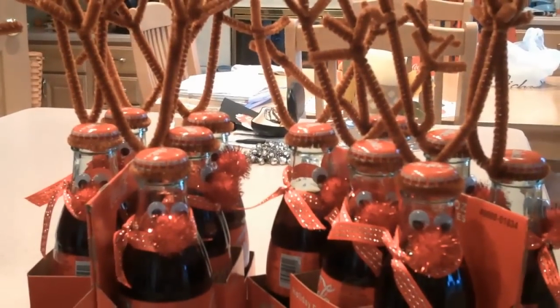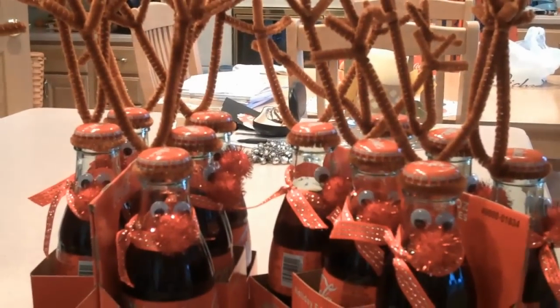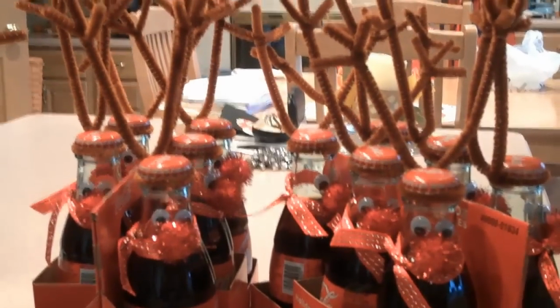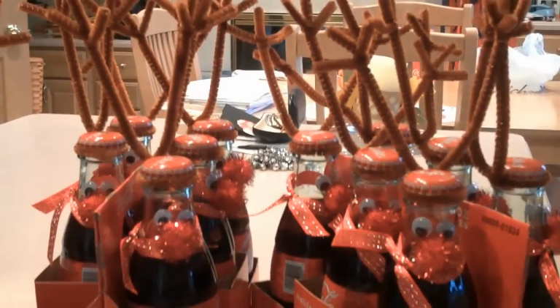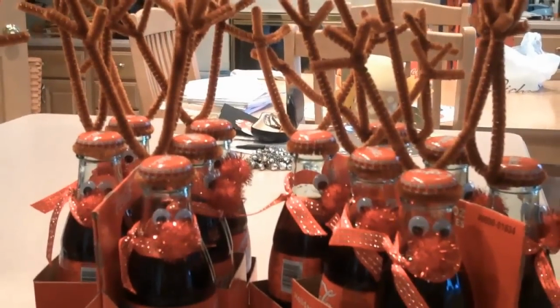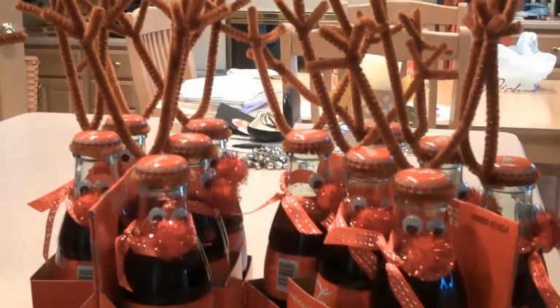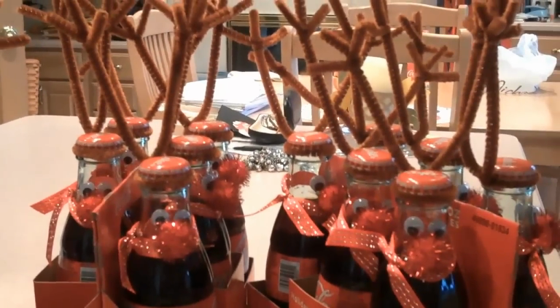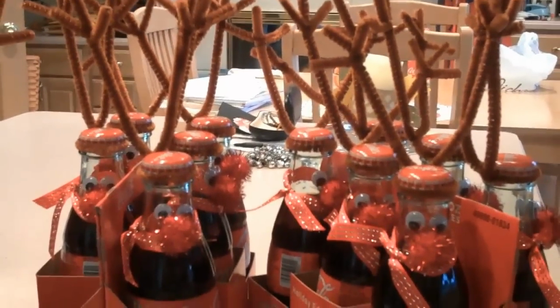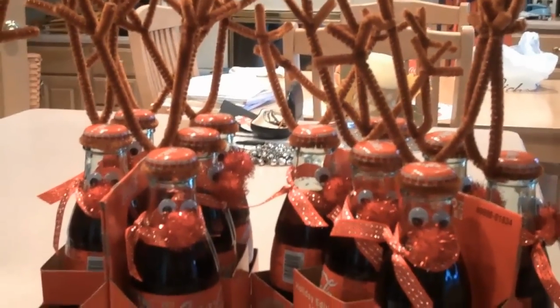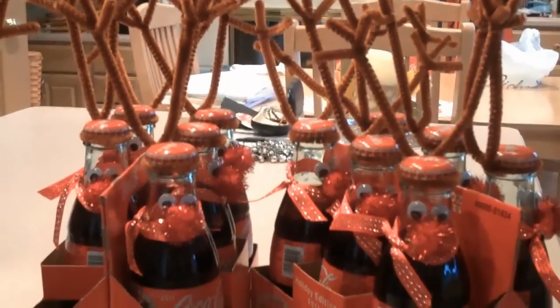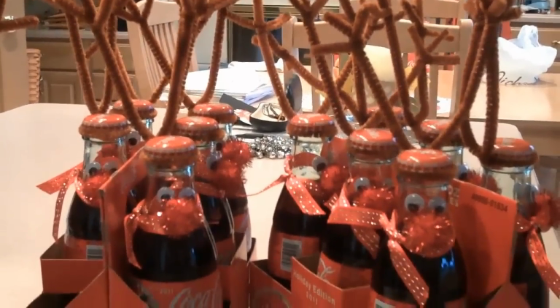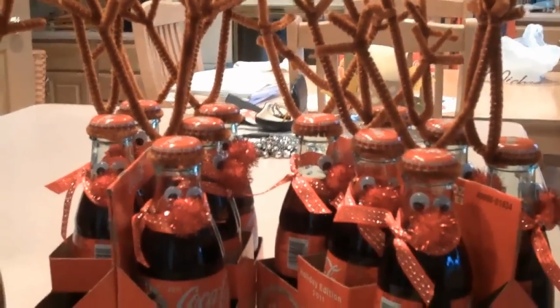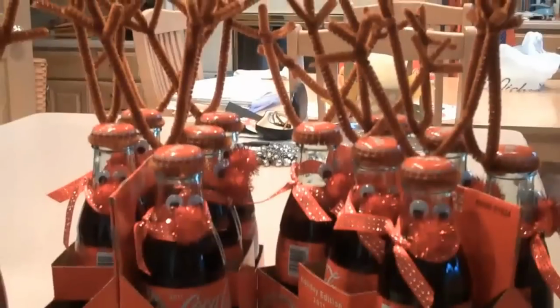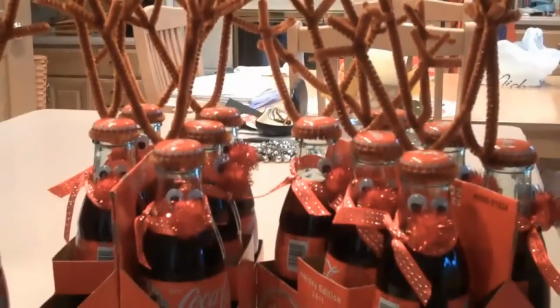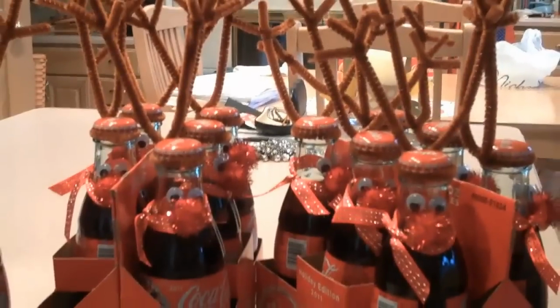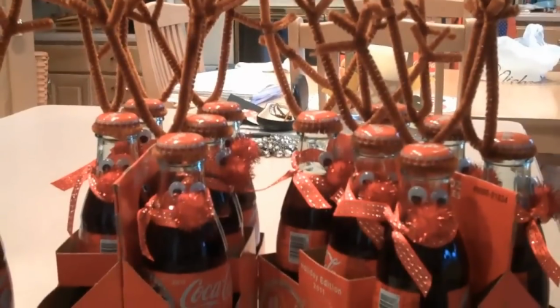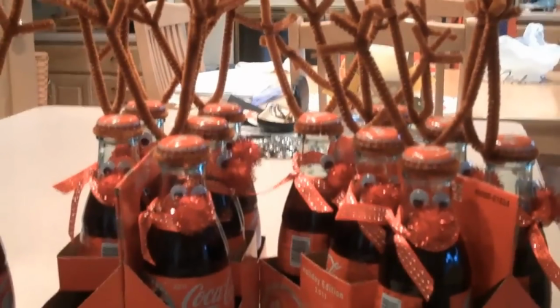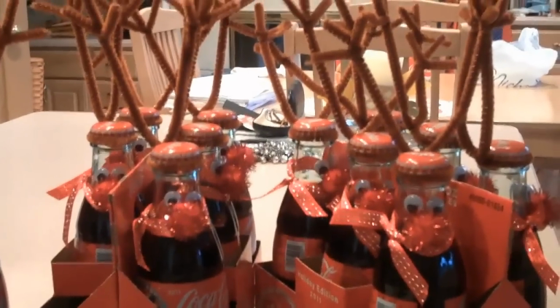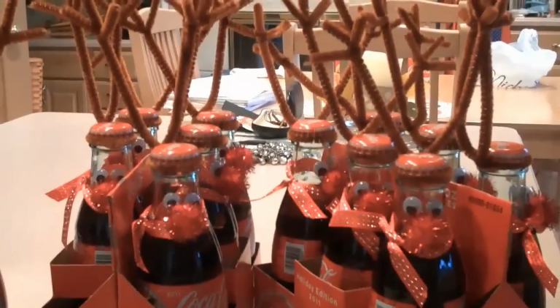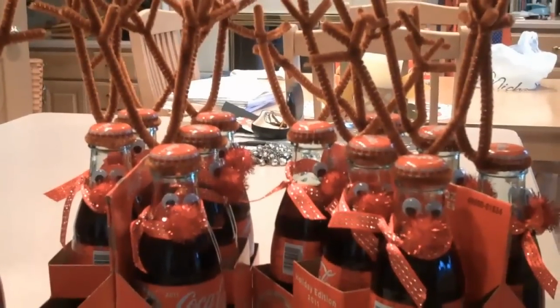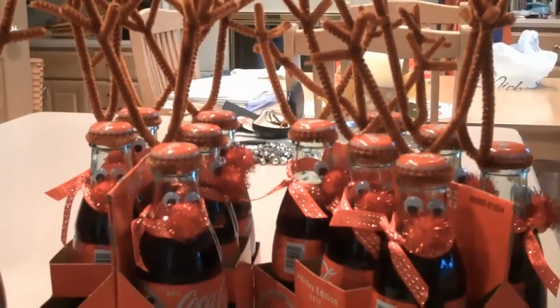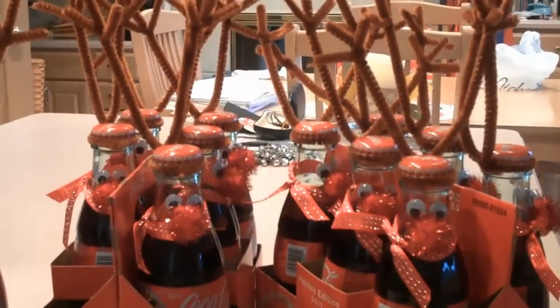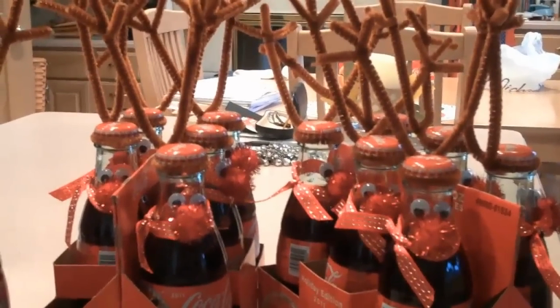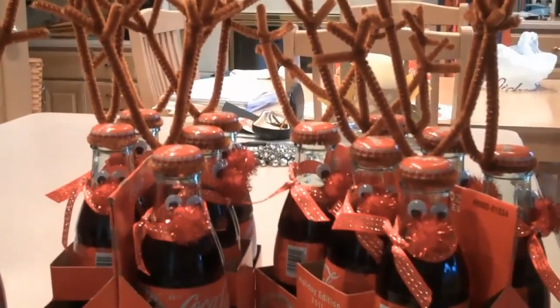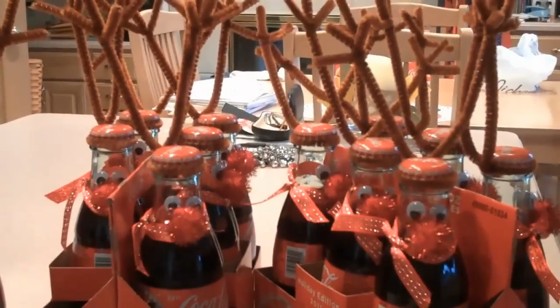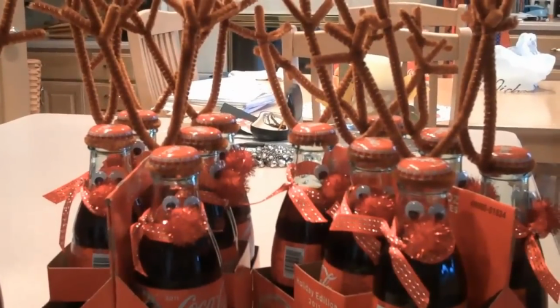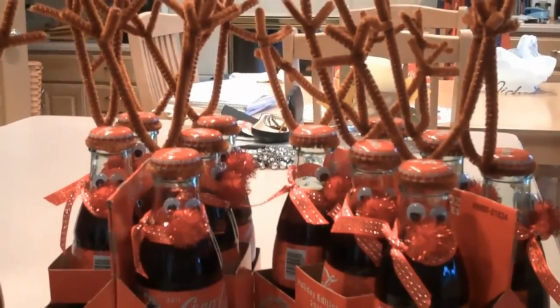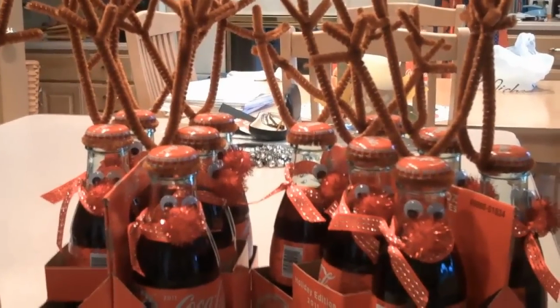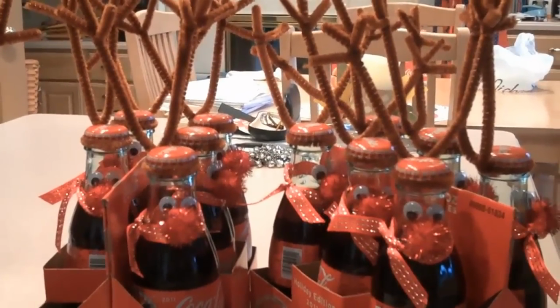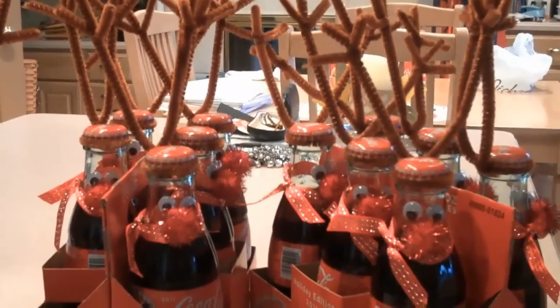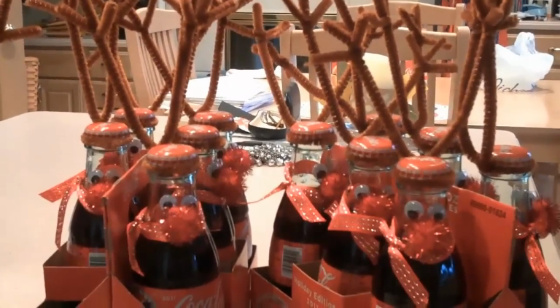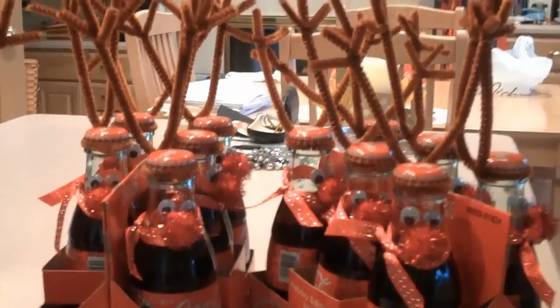Hi, today I'm going to show you how to make a Reindeer Coca-Cola bottle.